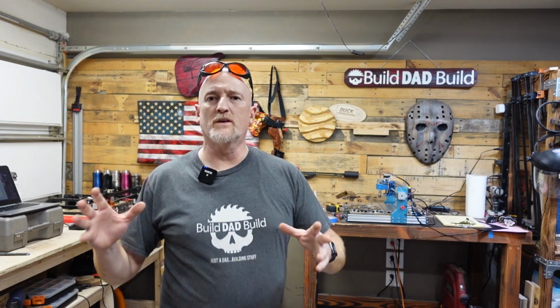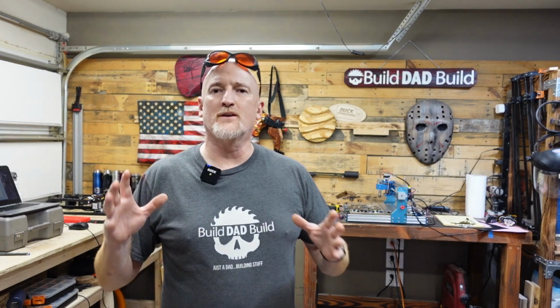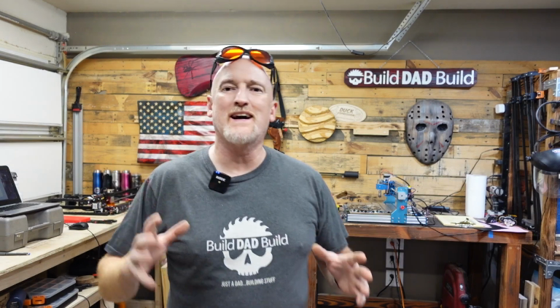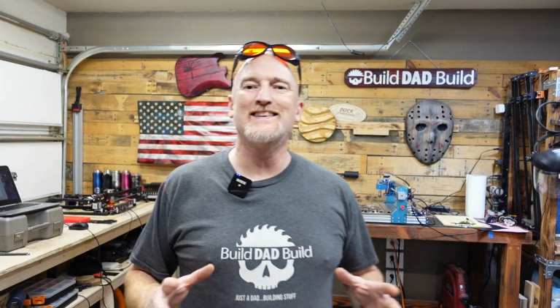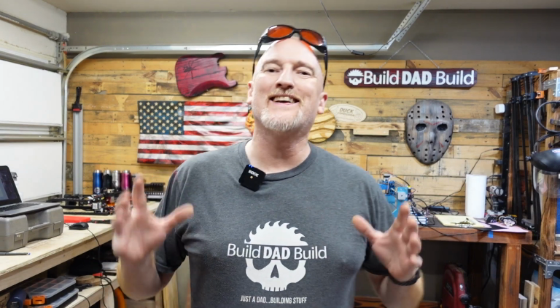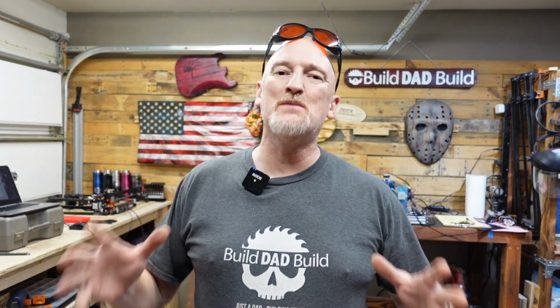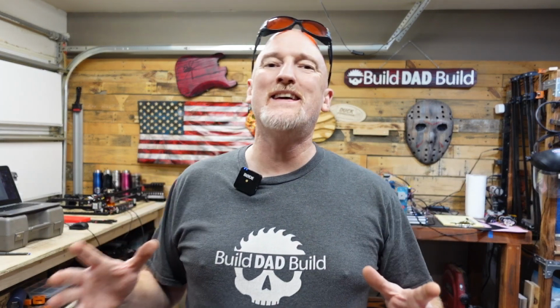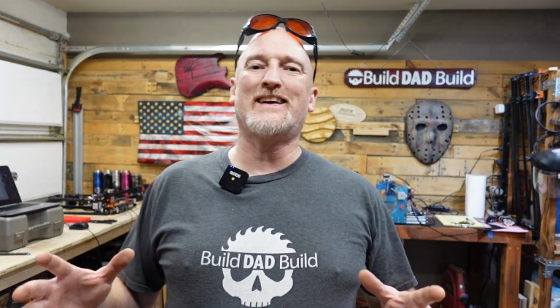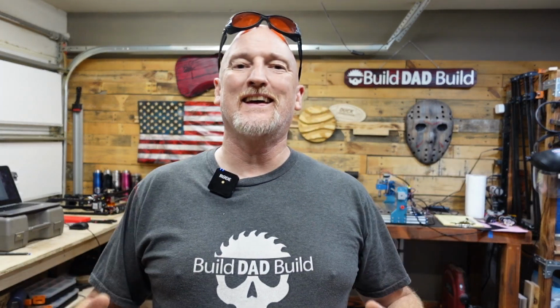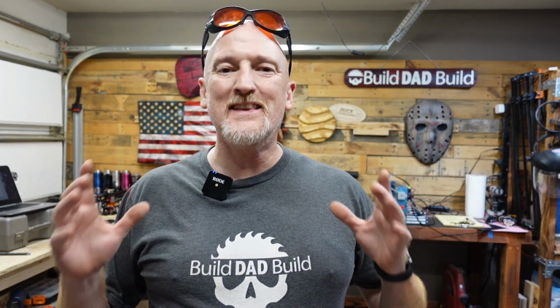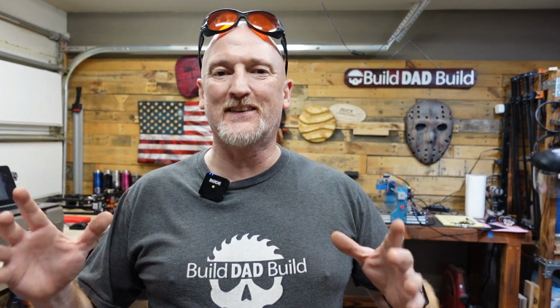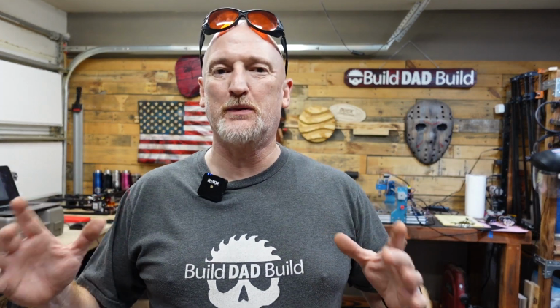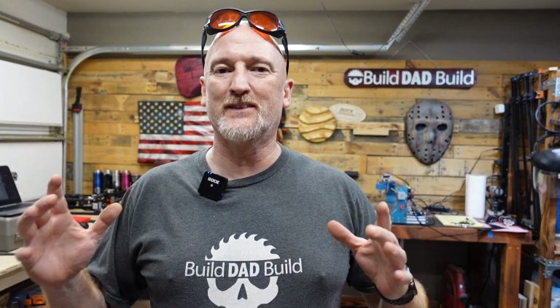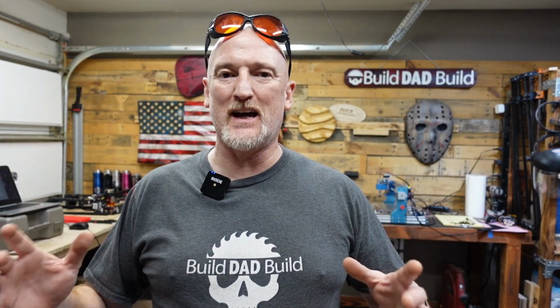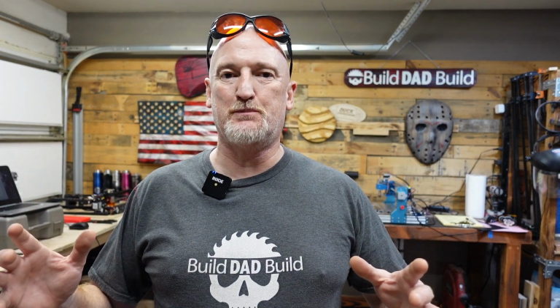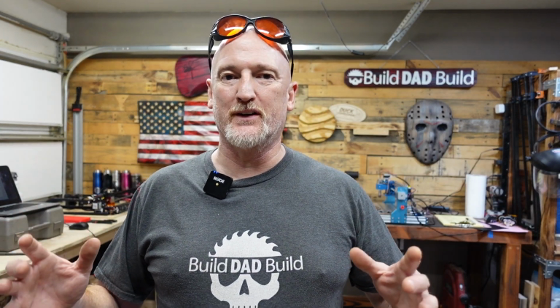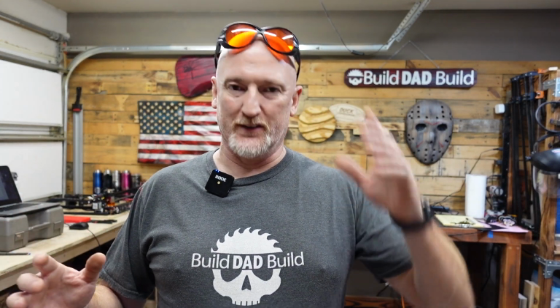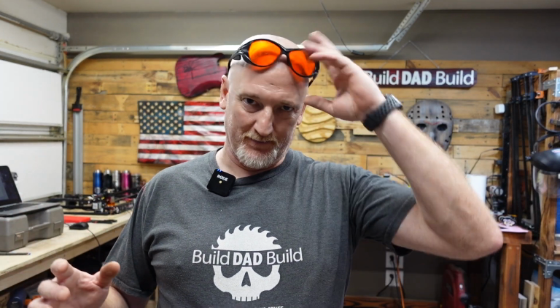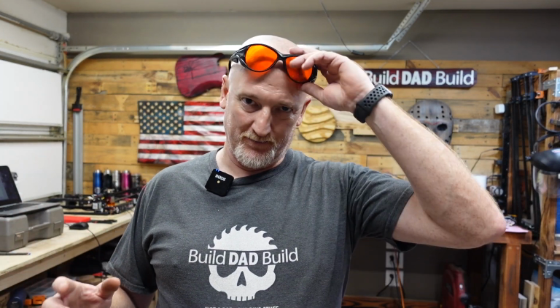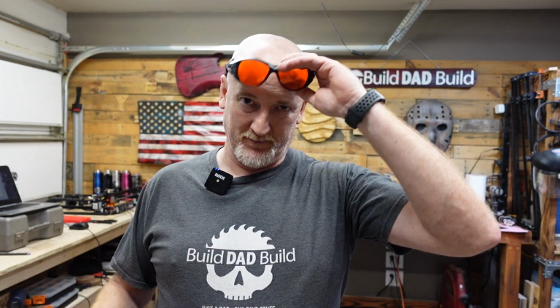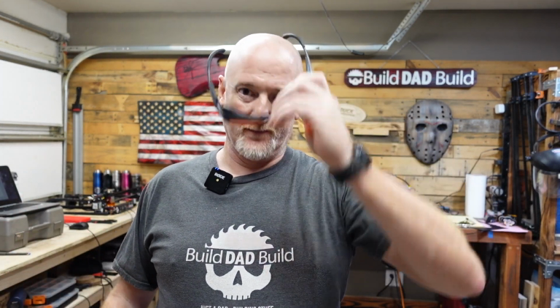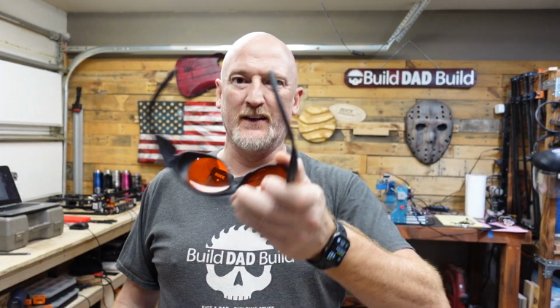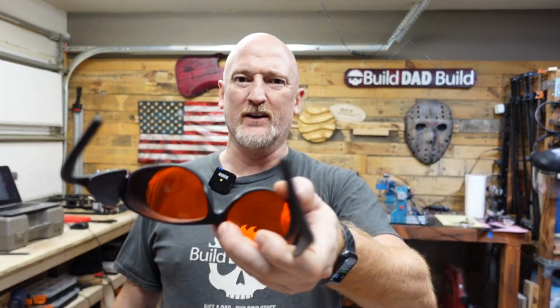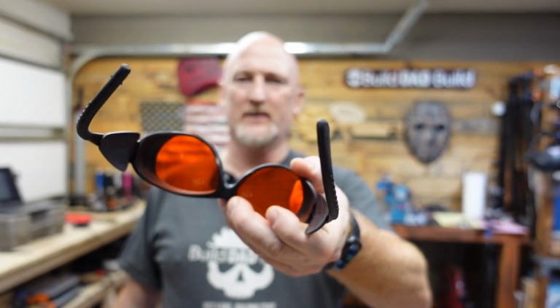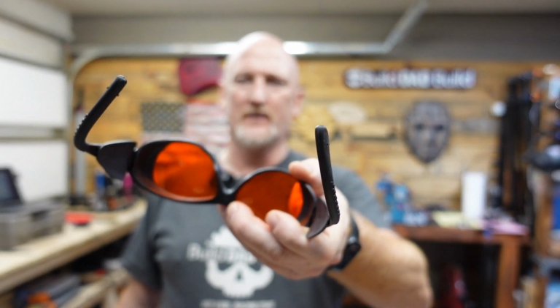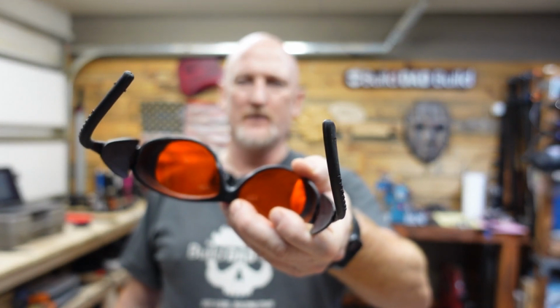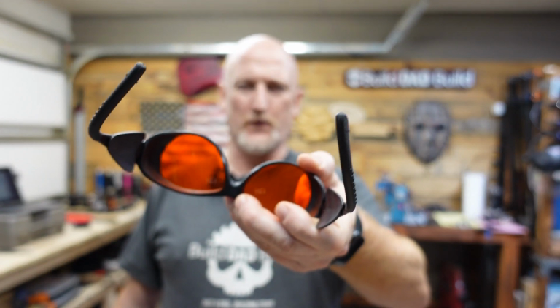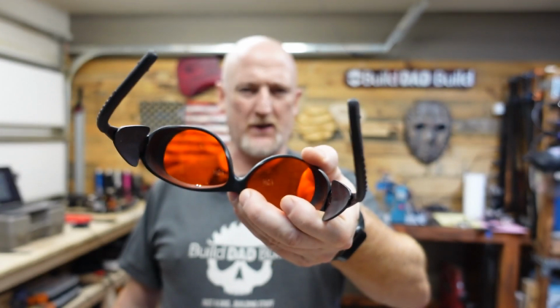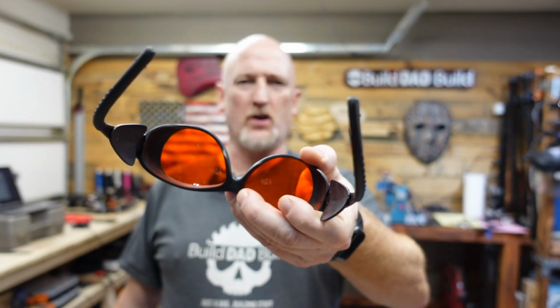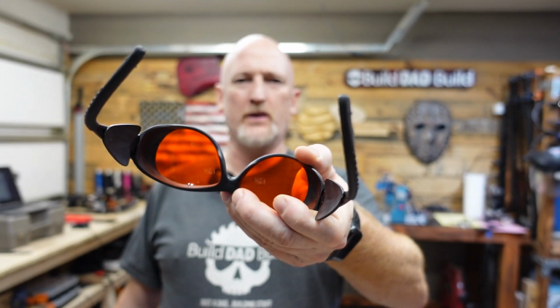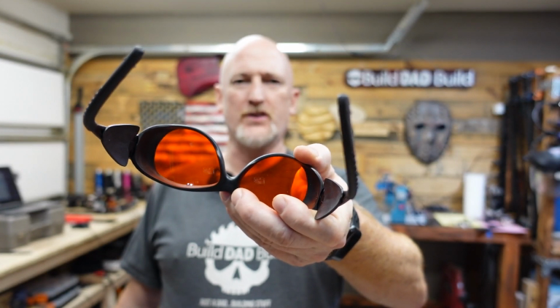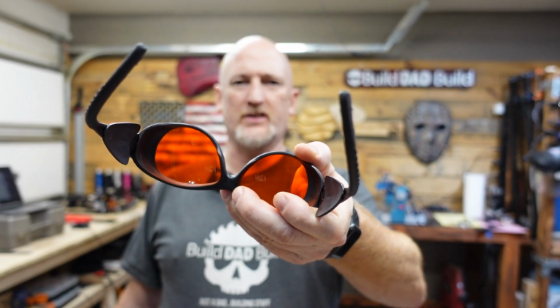What's up guys, I'm Nick and this is Build Dad Build, here for better hallway vision.